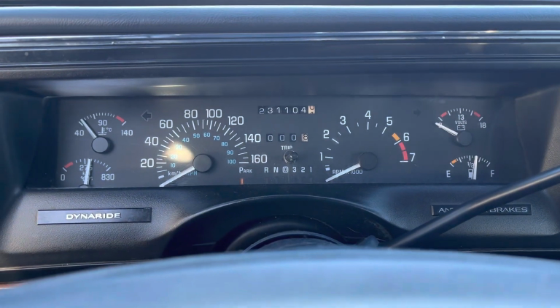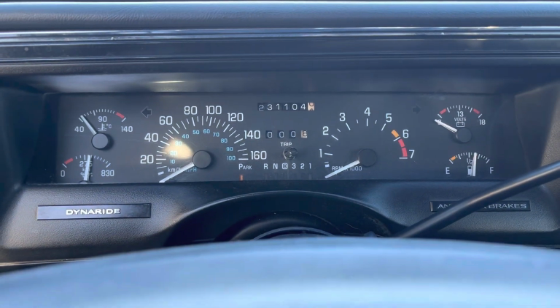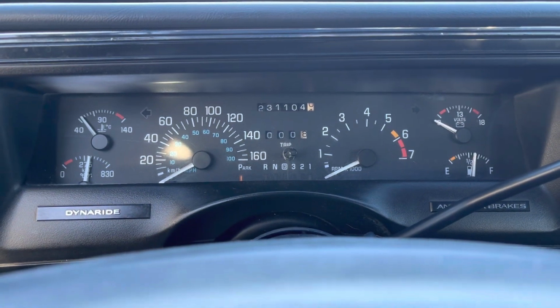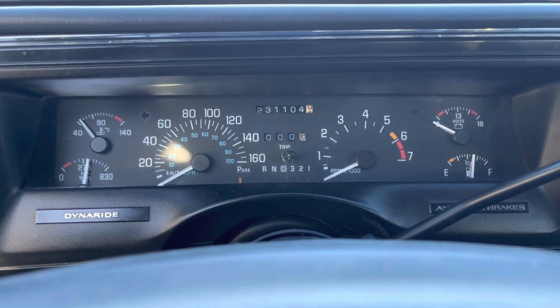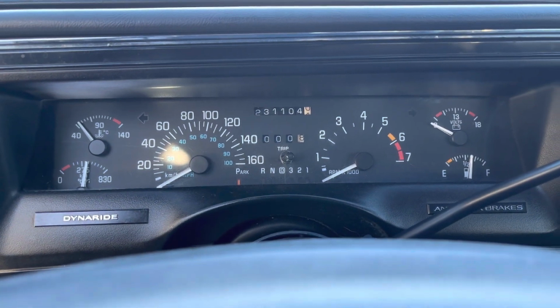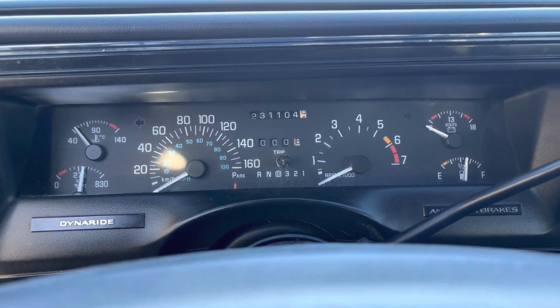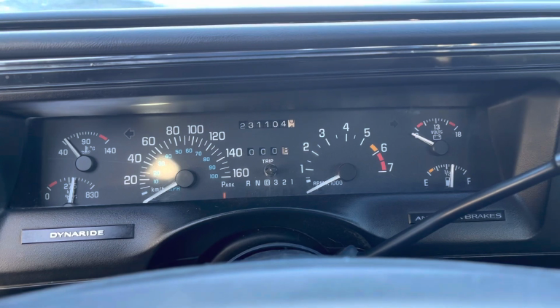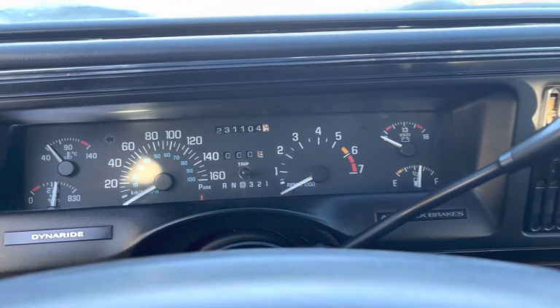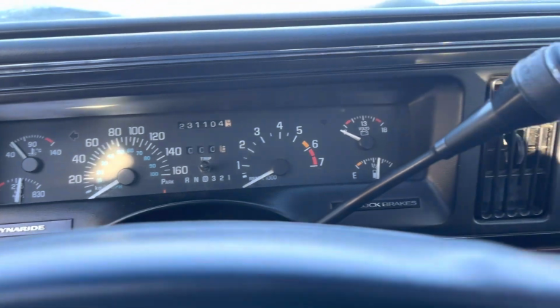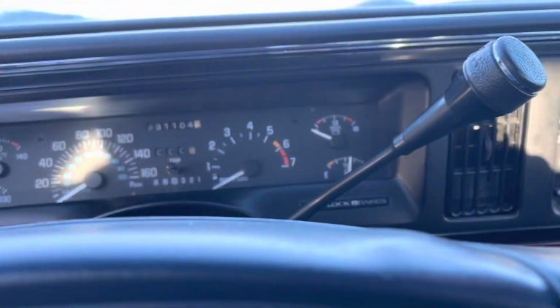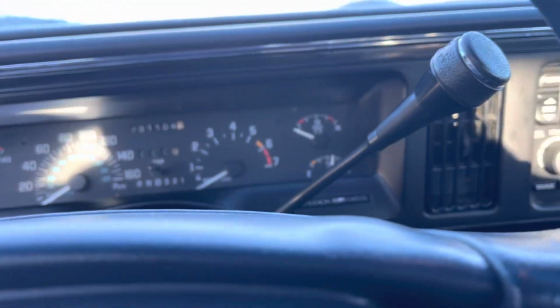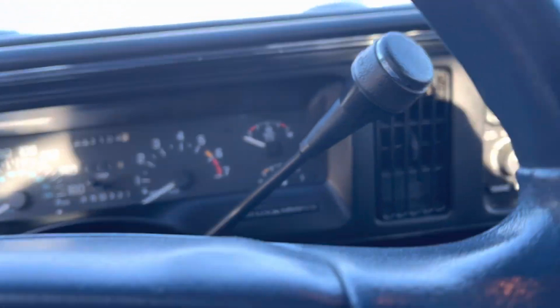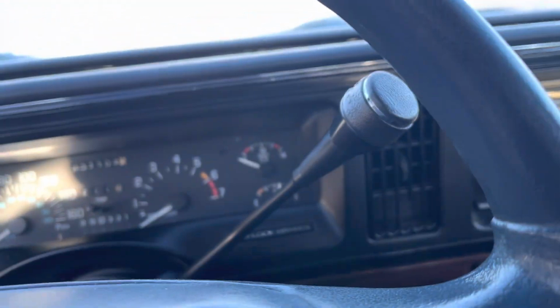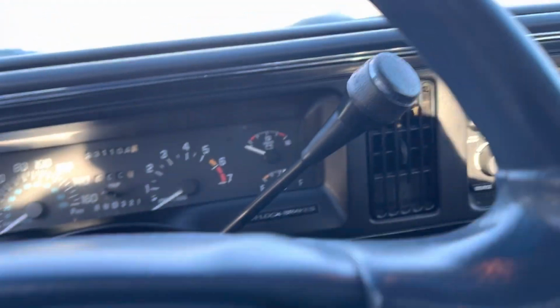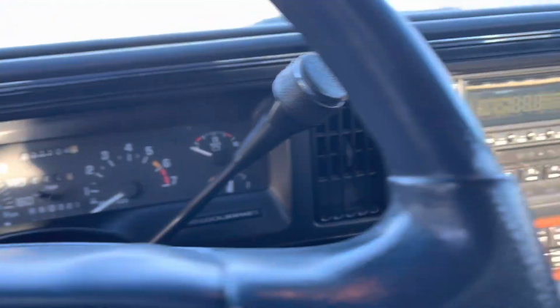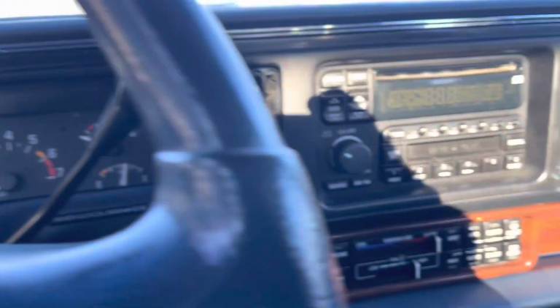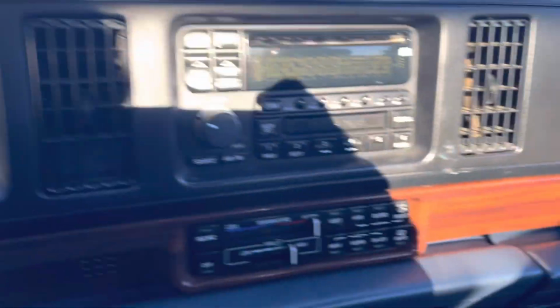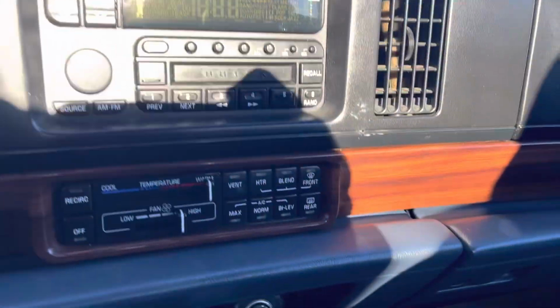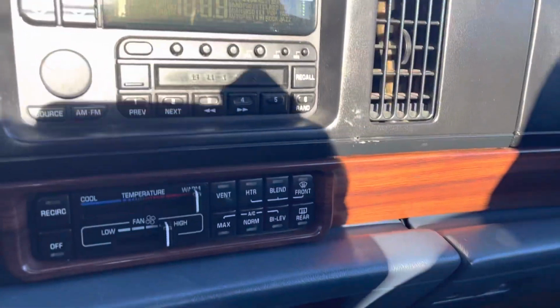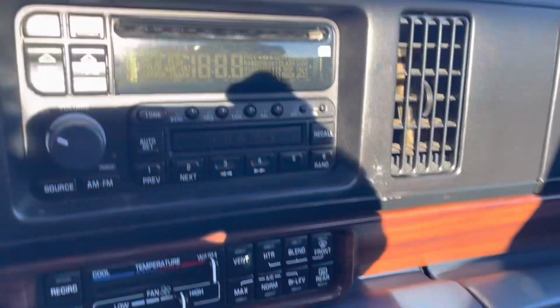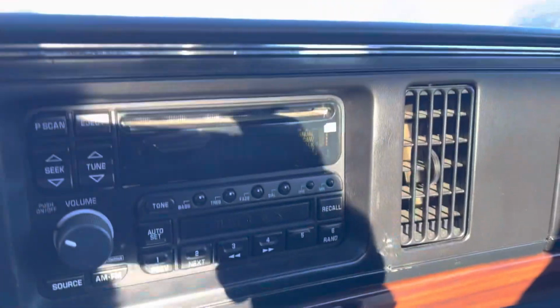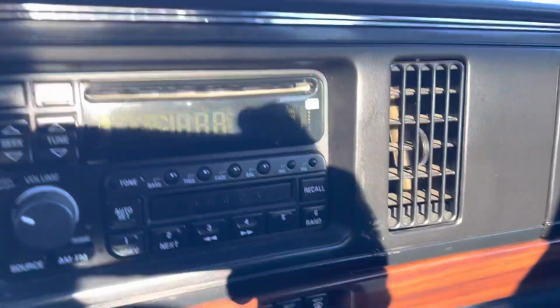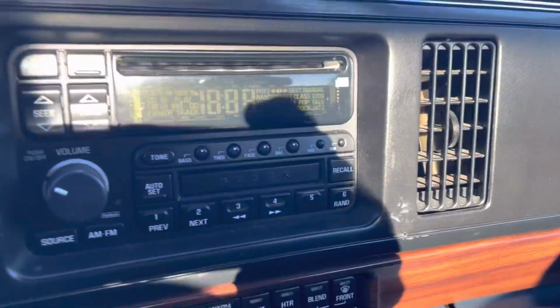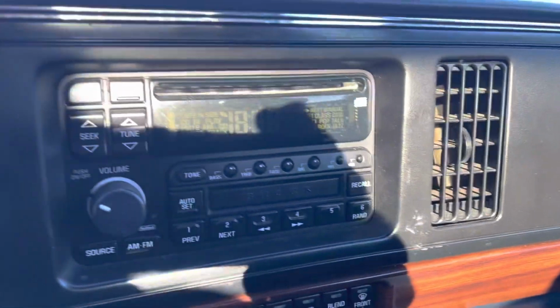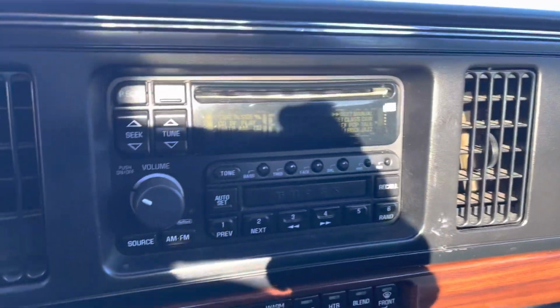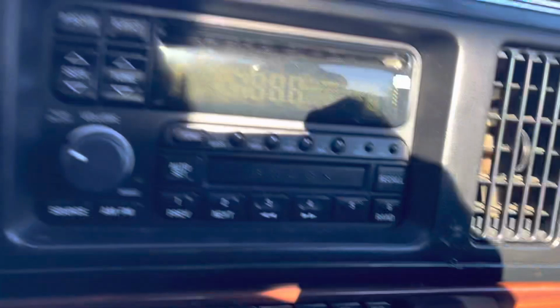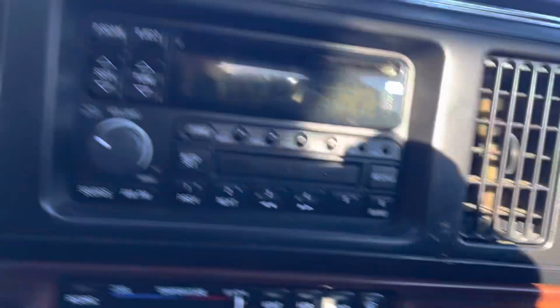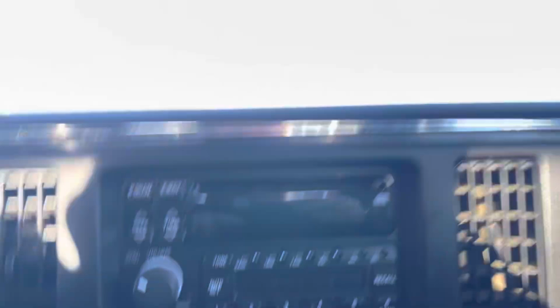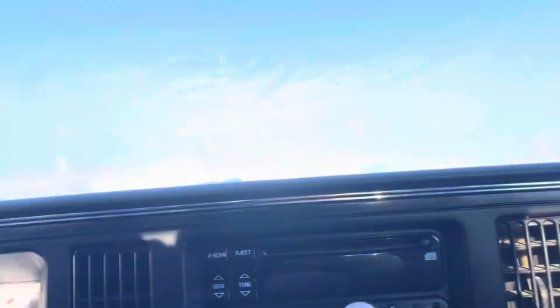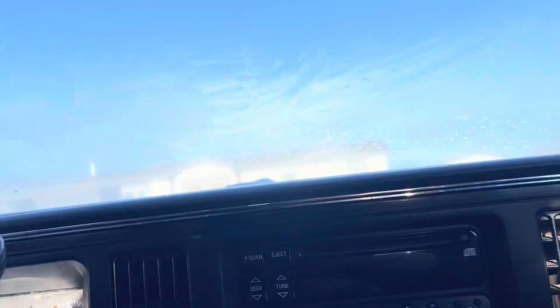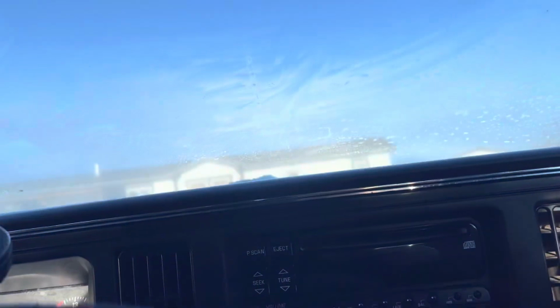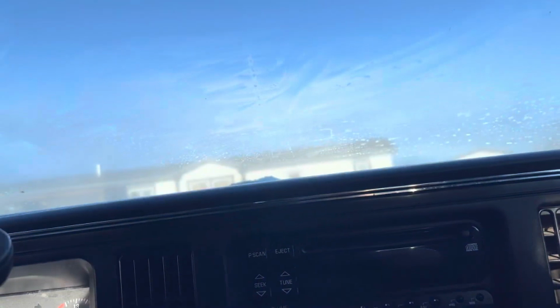231,000 kilometers. It has the CD player and the fake cassette adapter.